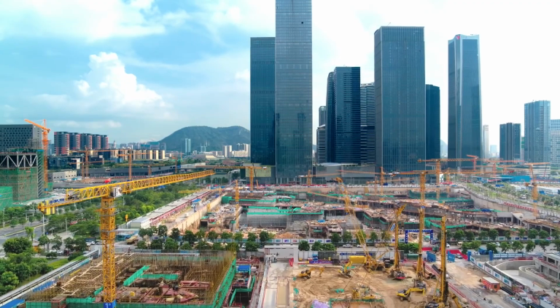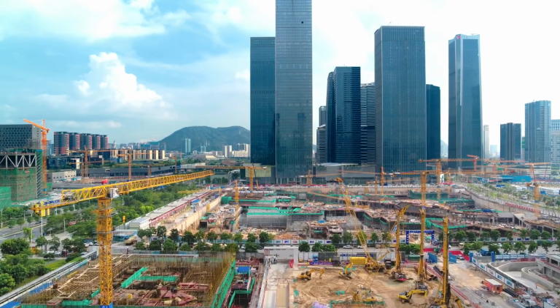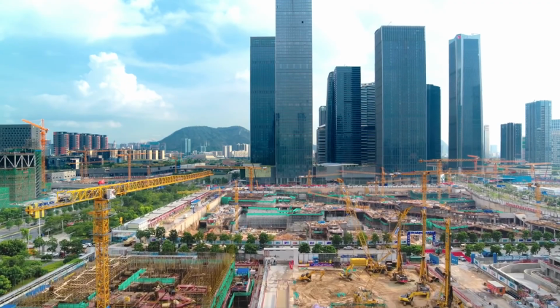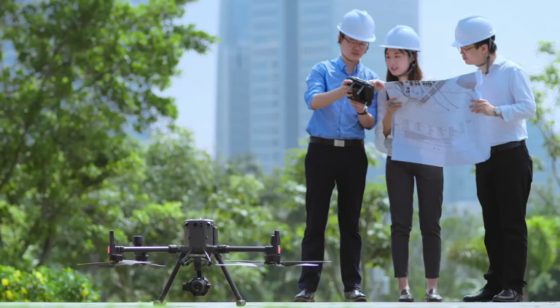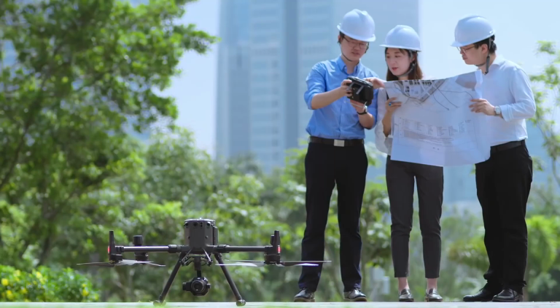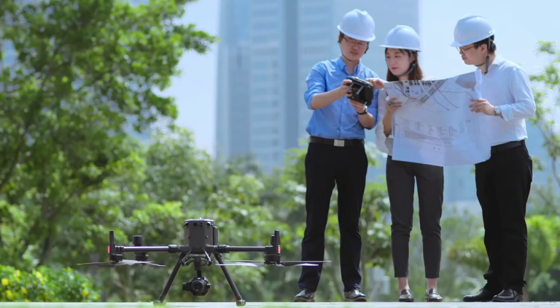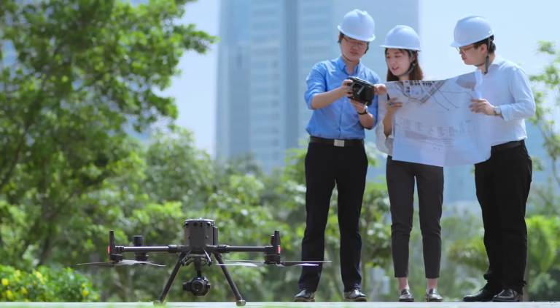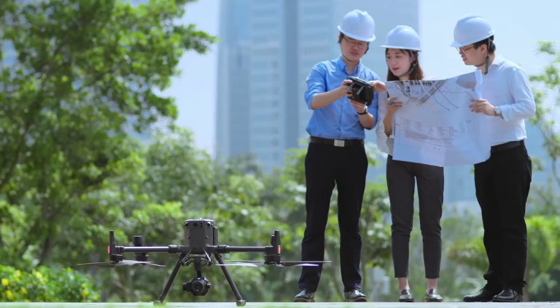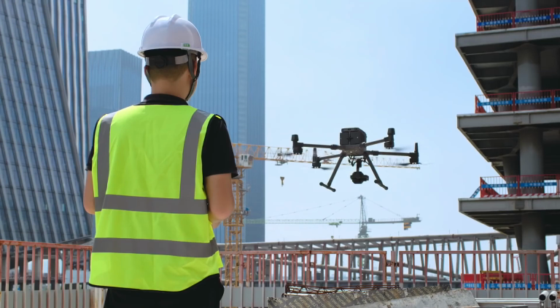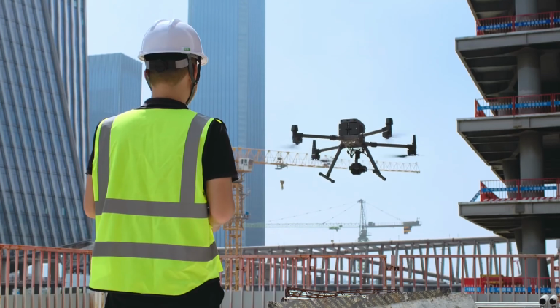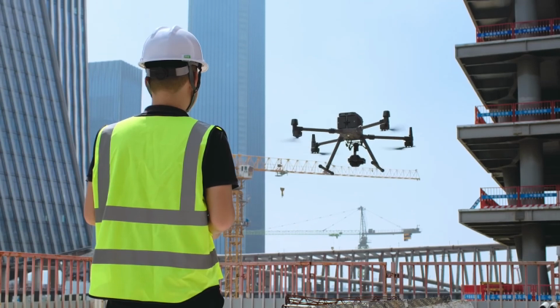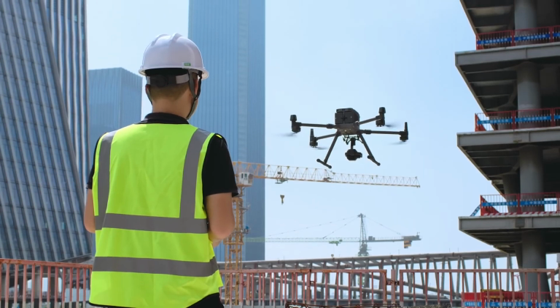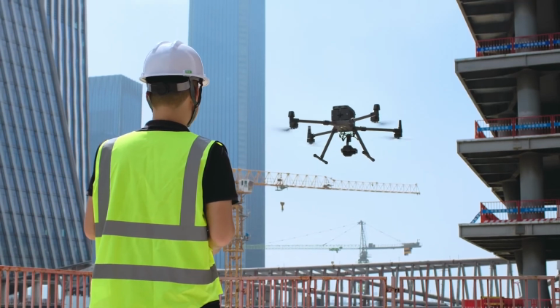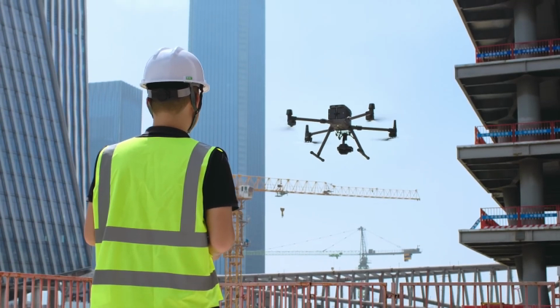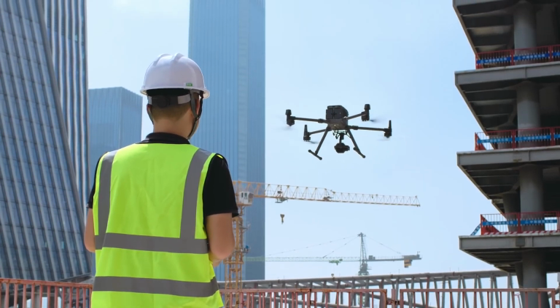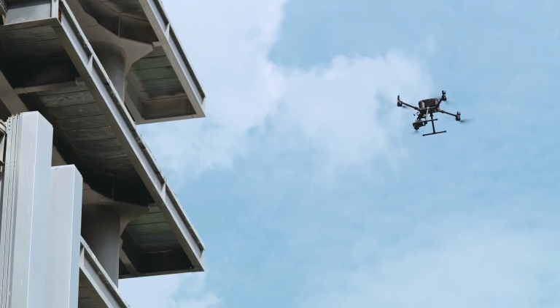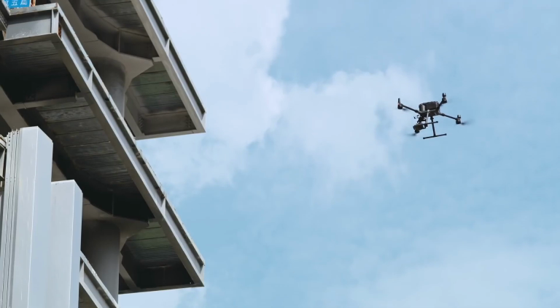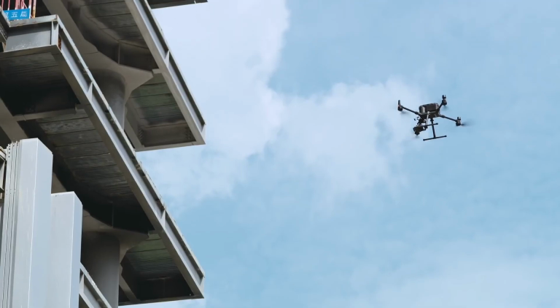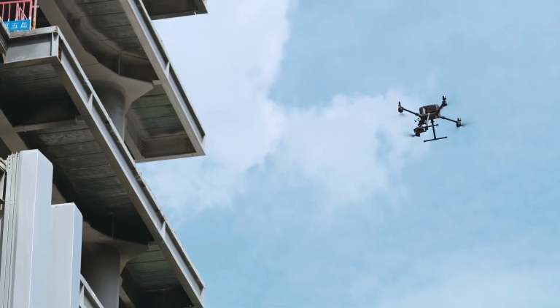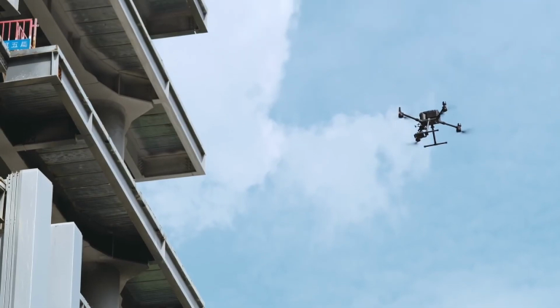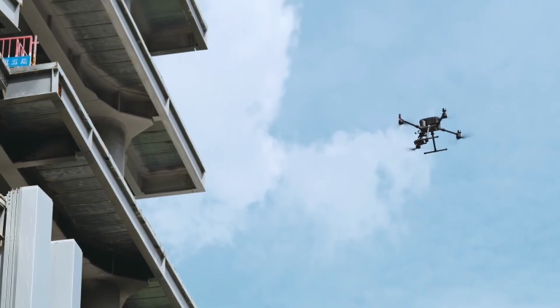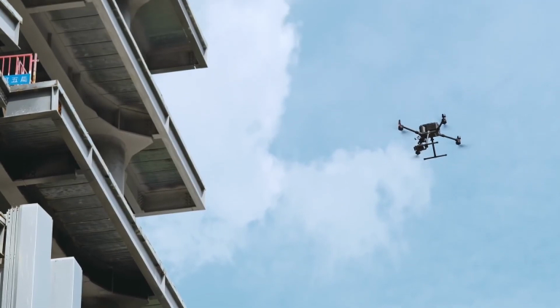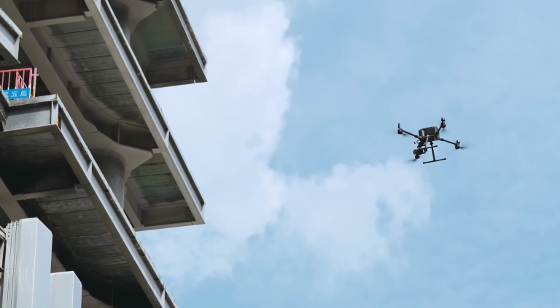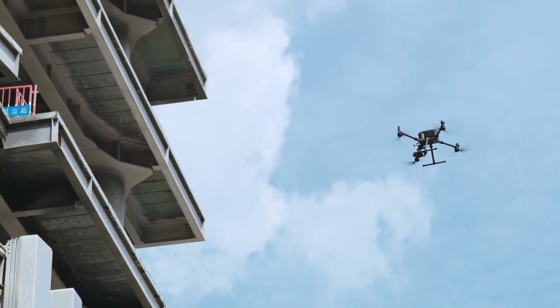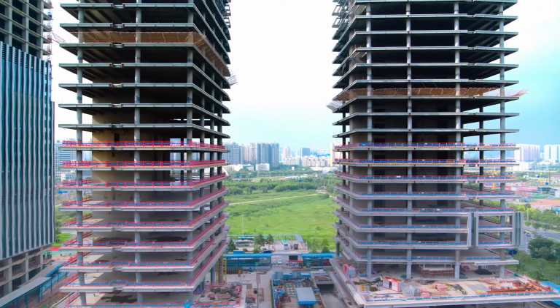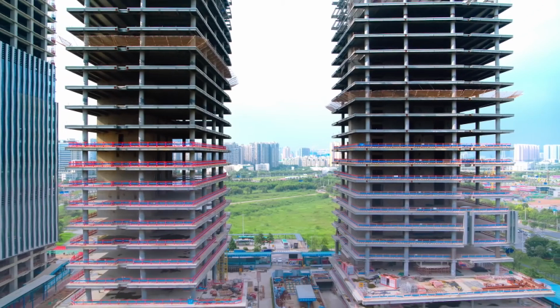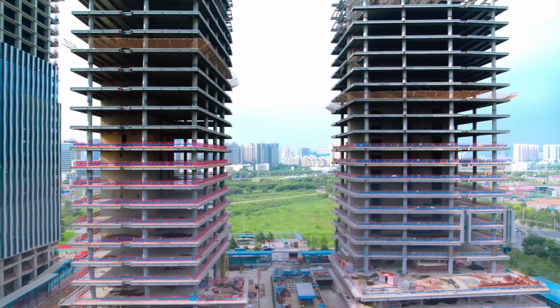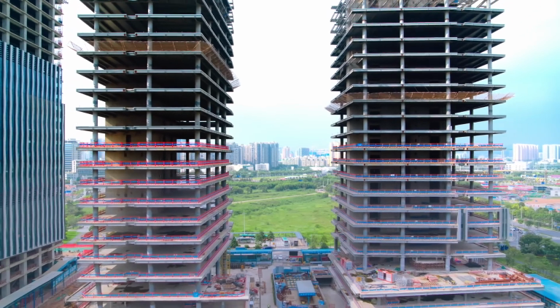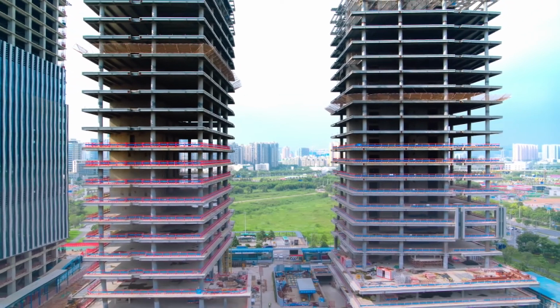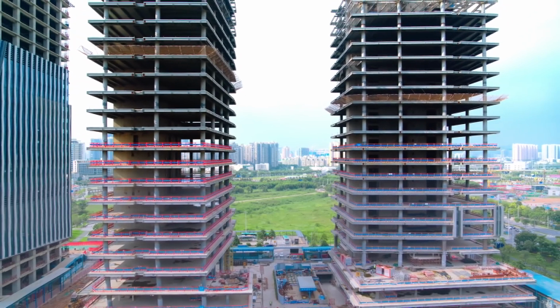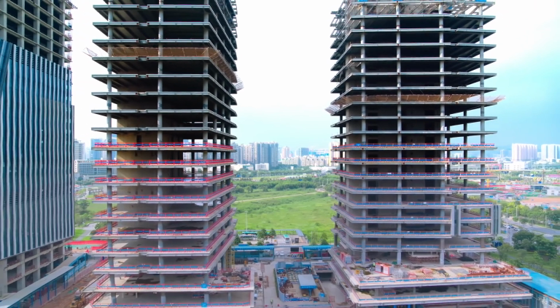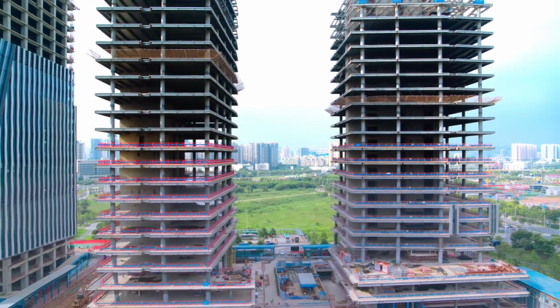CanDrone provides sales, rentals, training, and data processing to help you get the results that matter most. Contact us today.